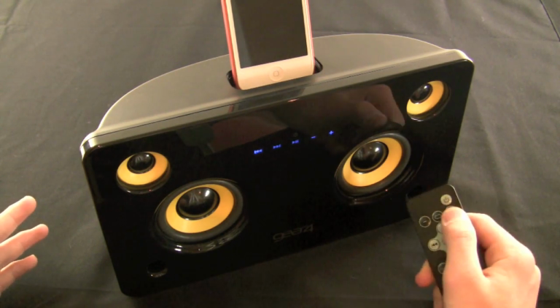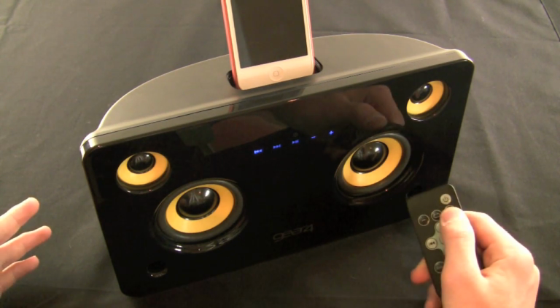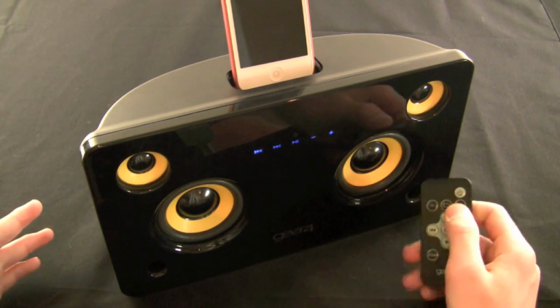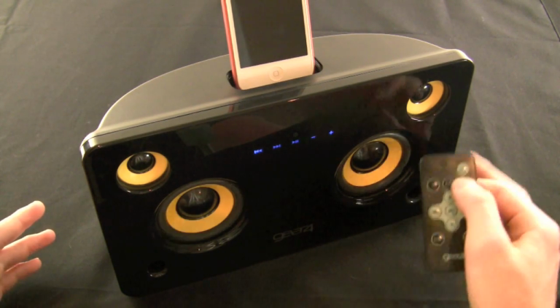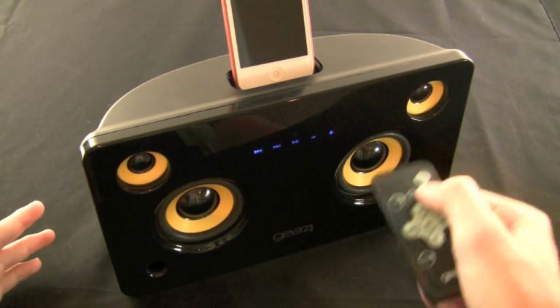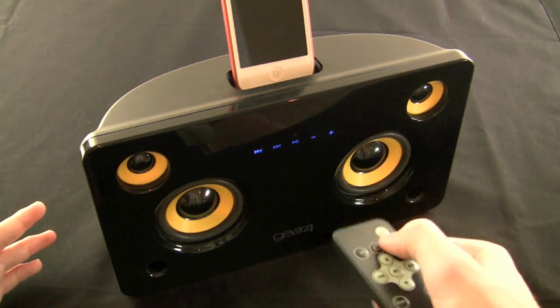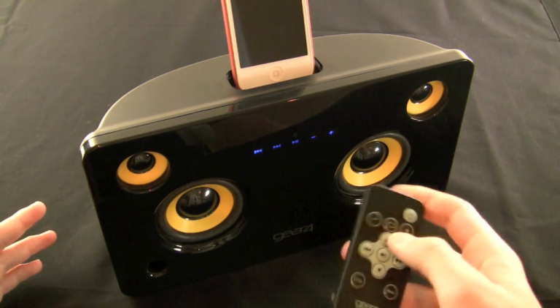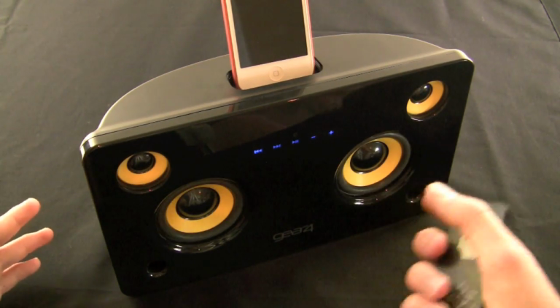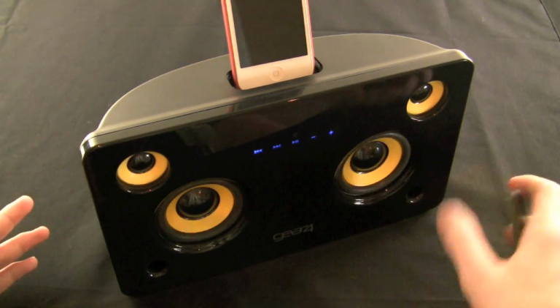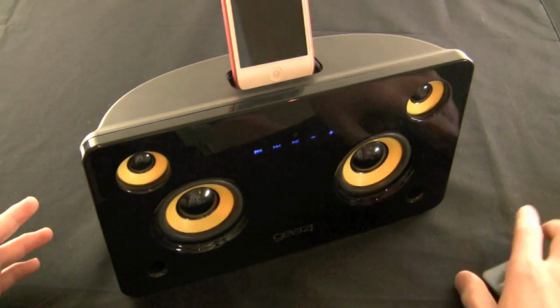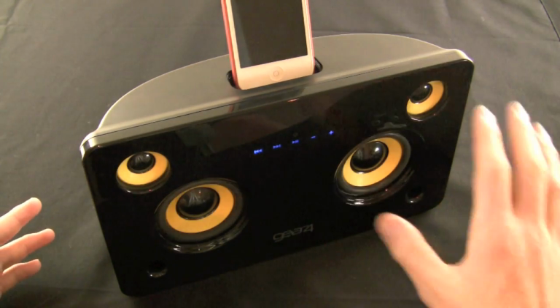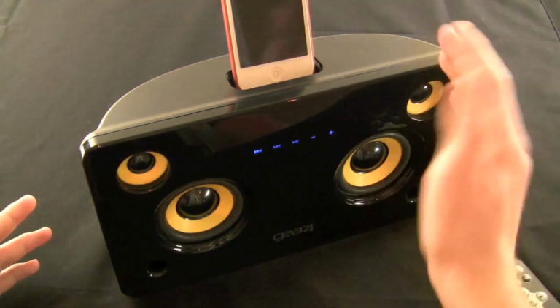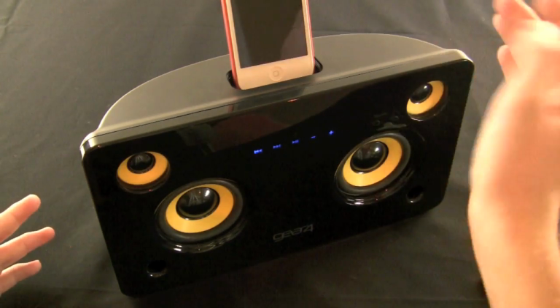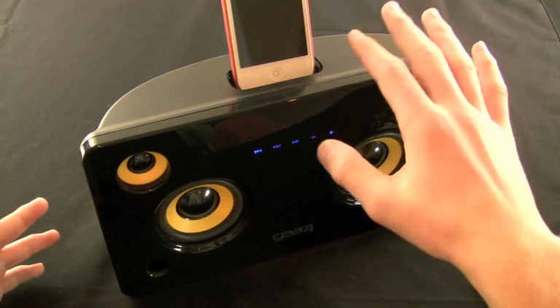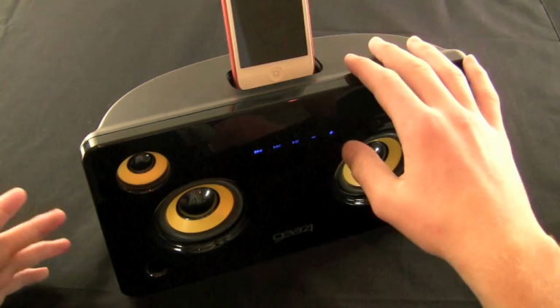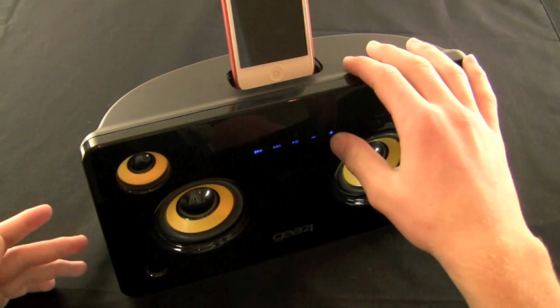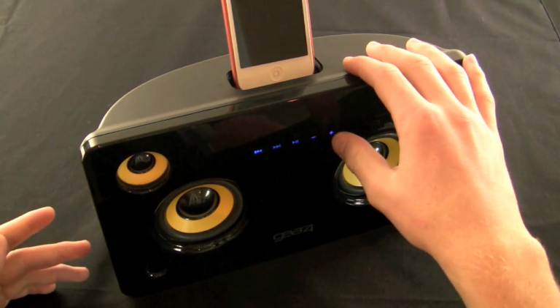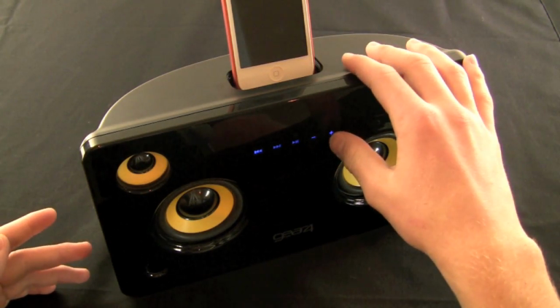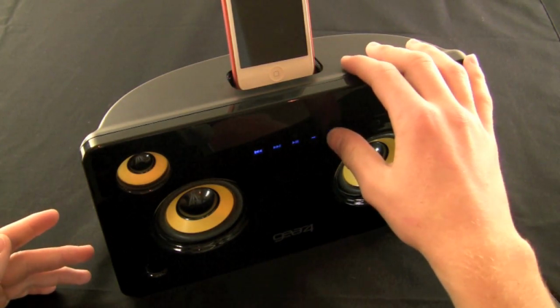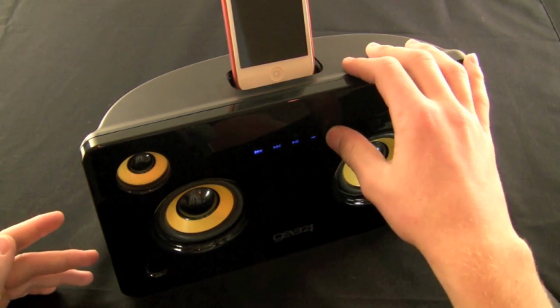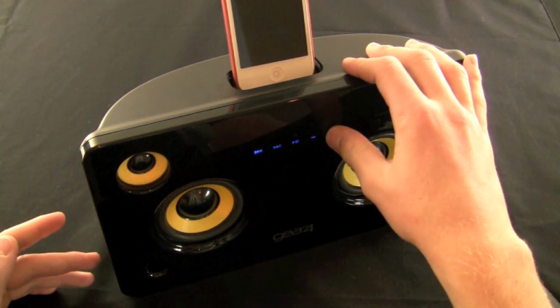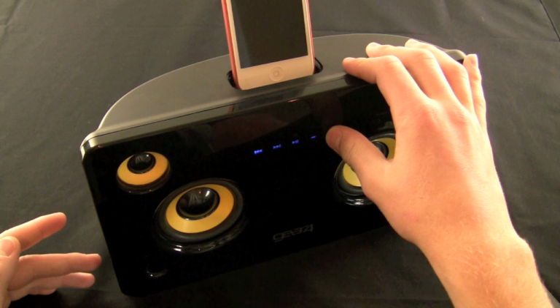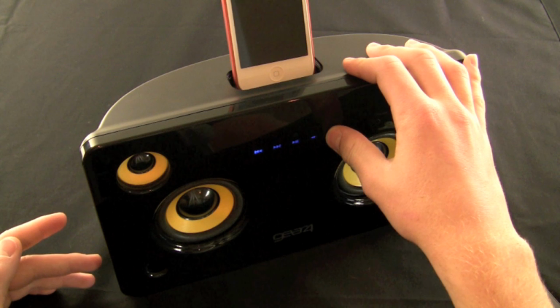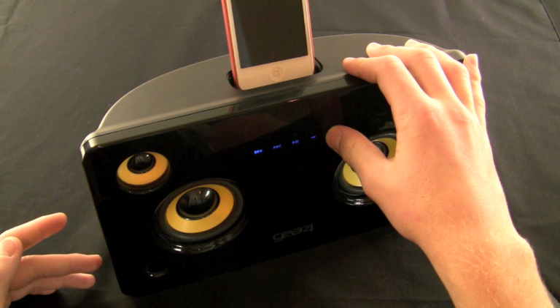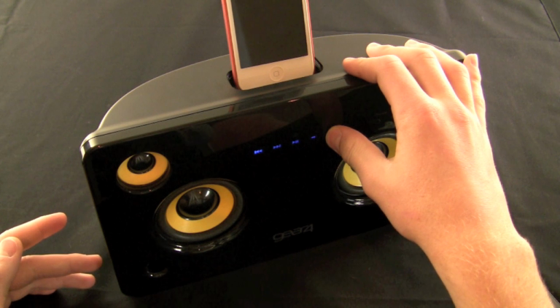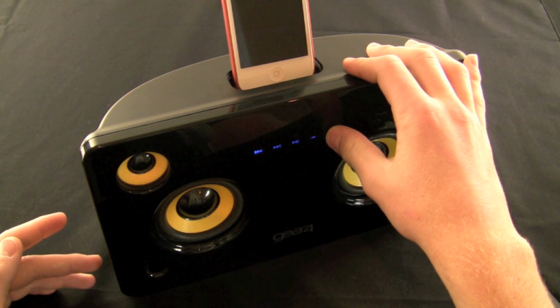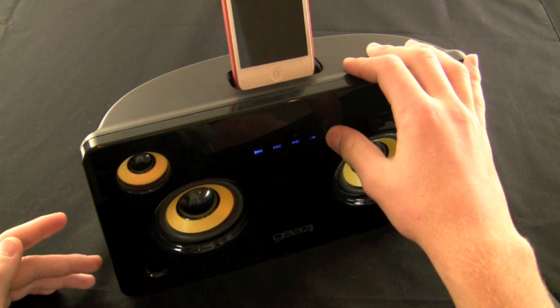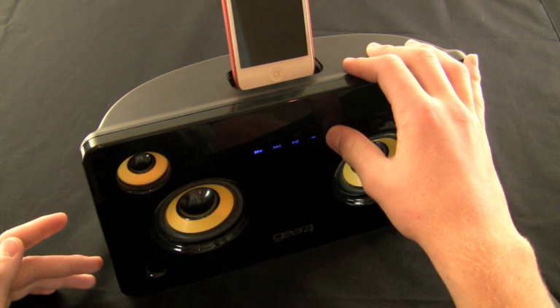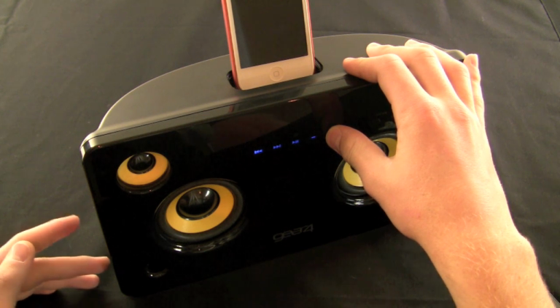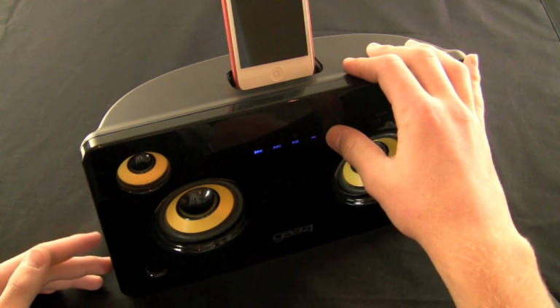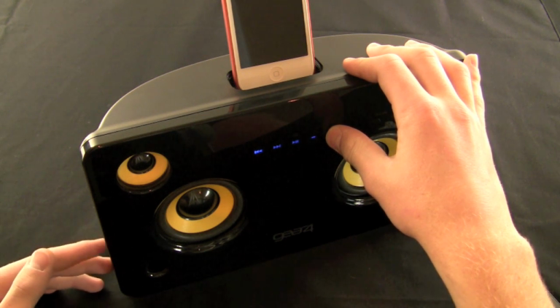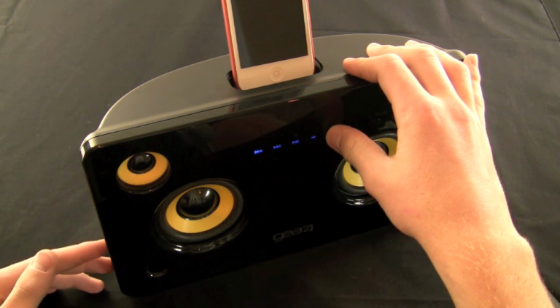So we're going to crank it up right here really loud. You can use the touch-sensitive controls on screen and you'll be able to see what it's like pumped up.